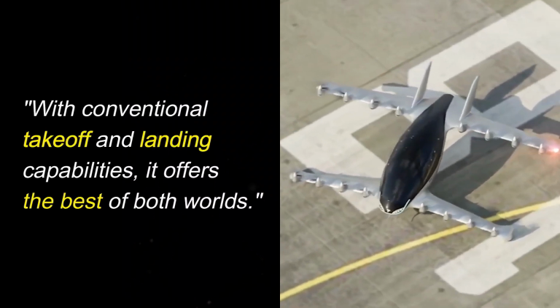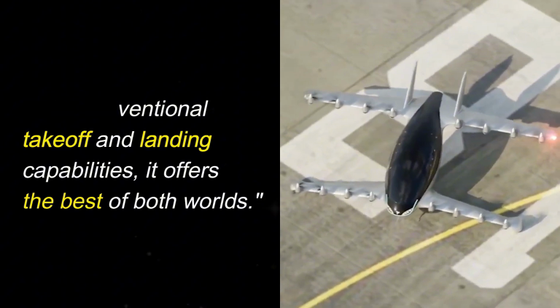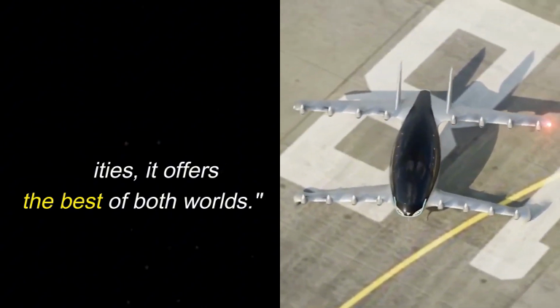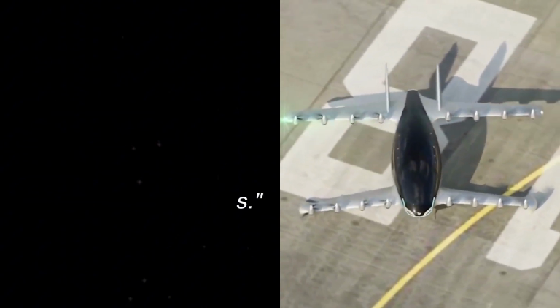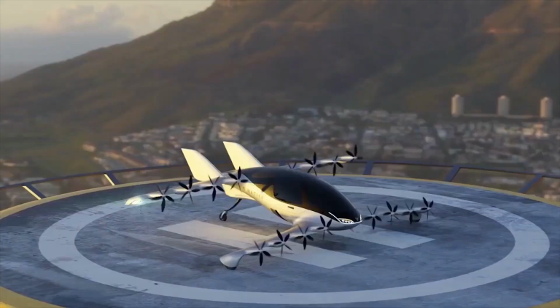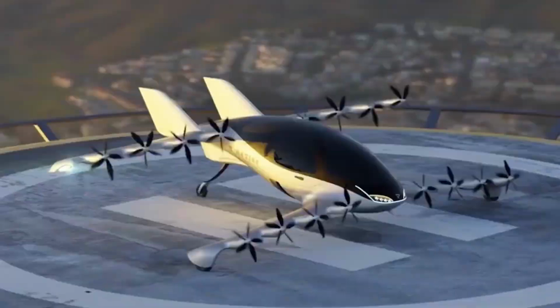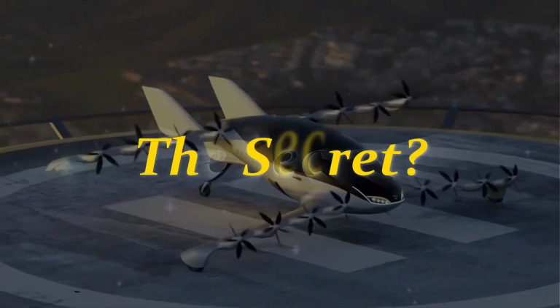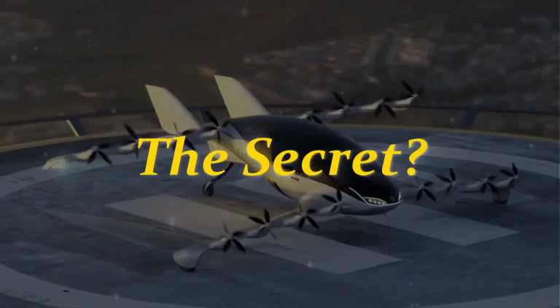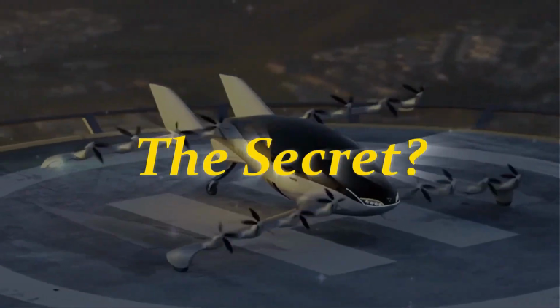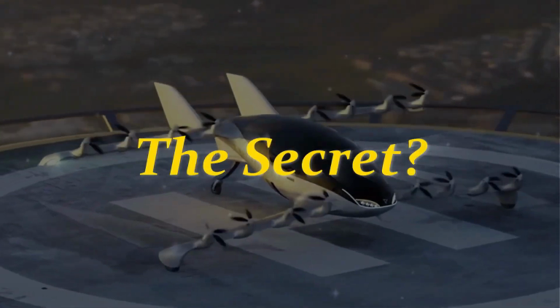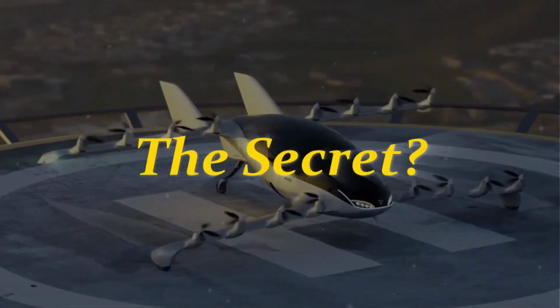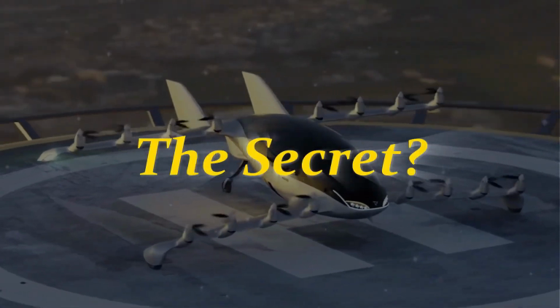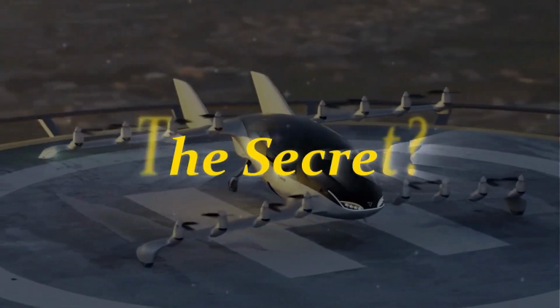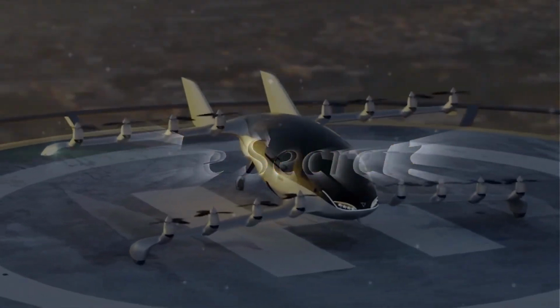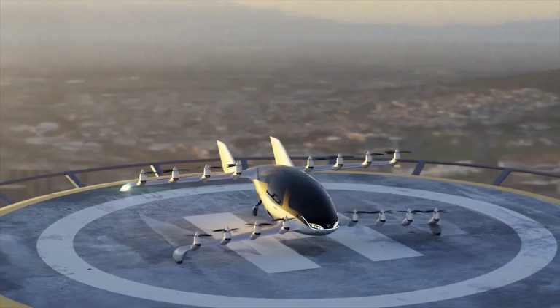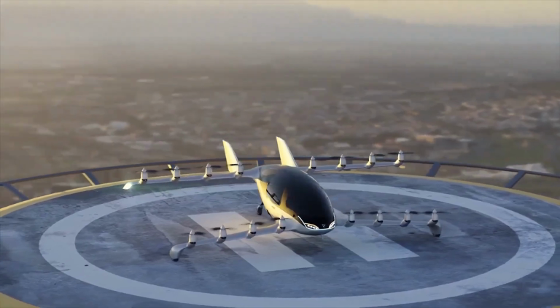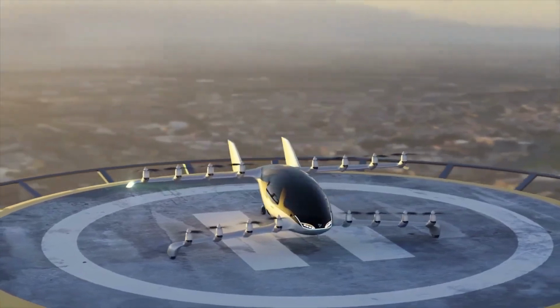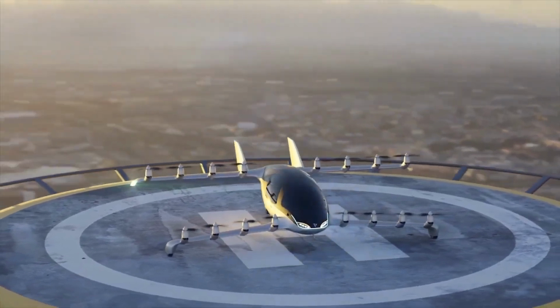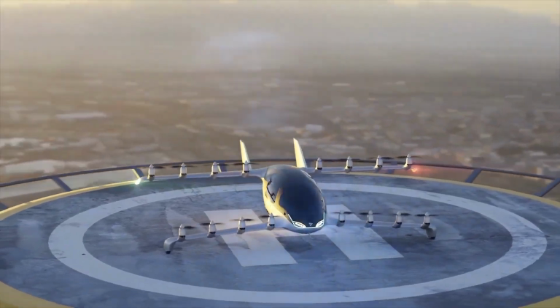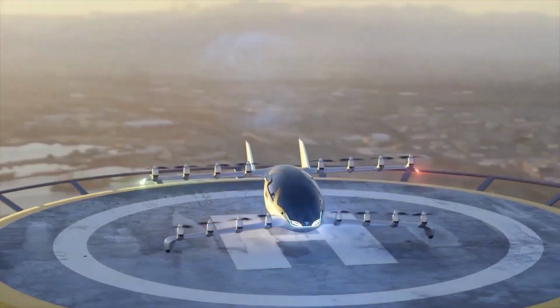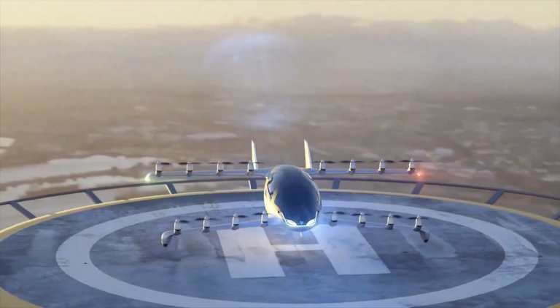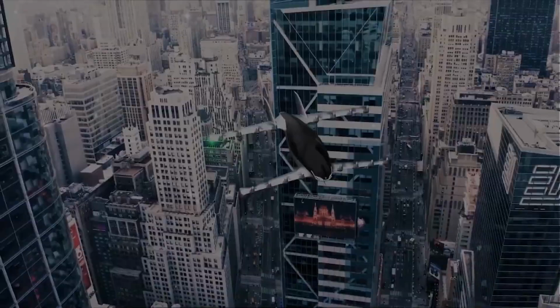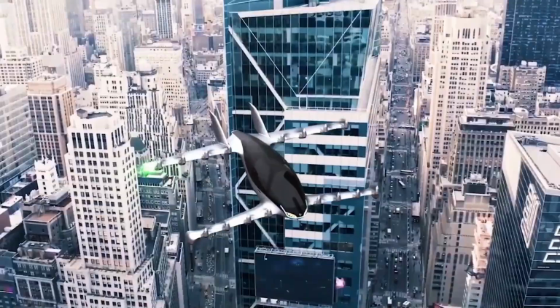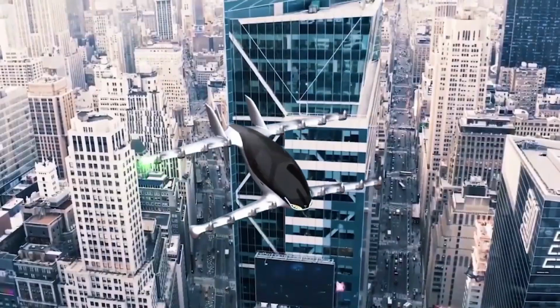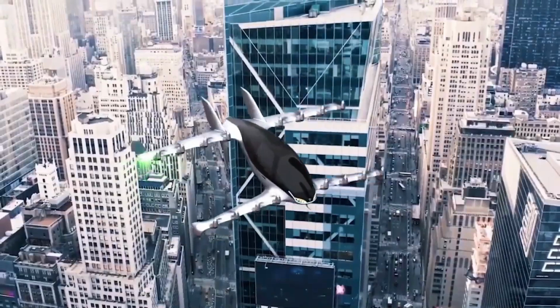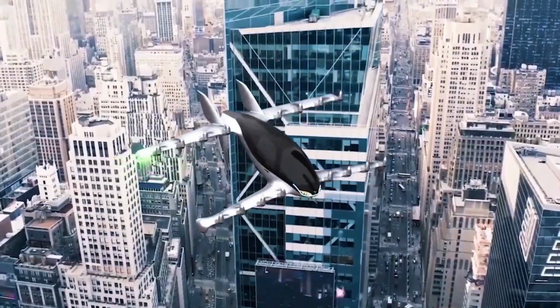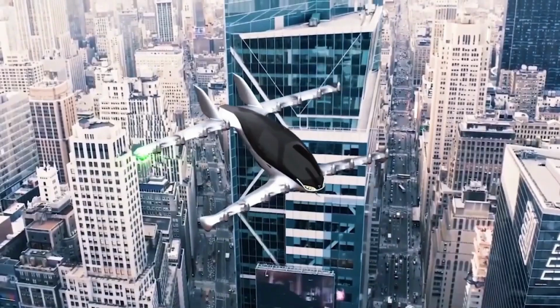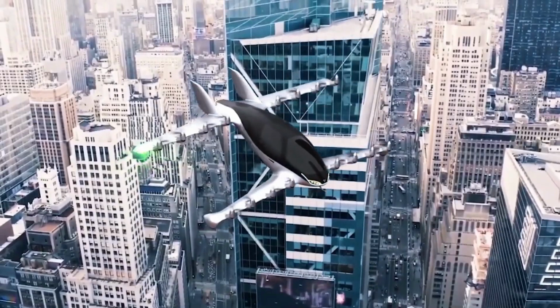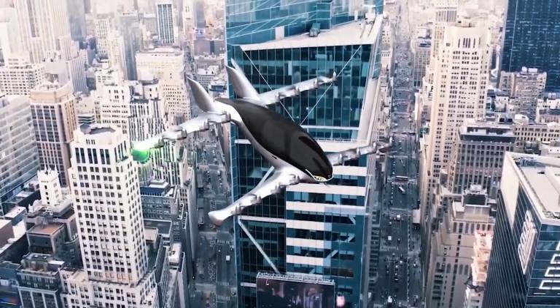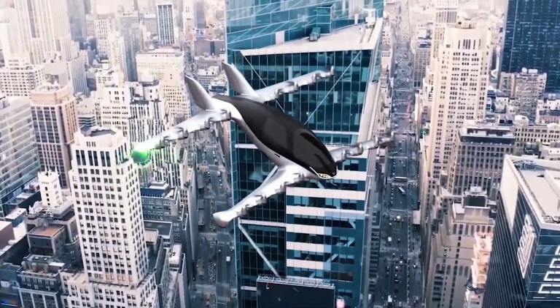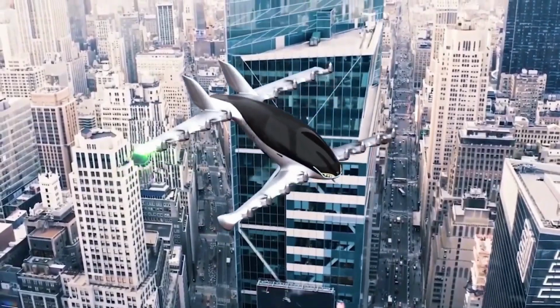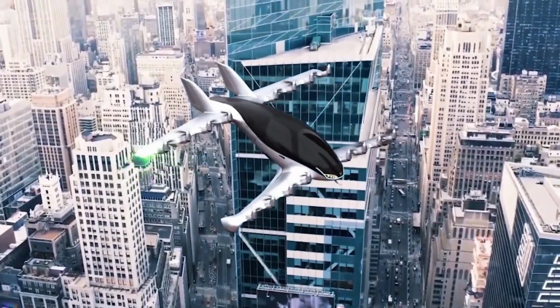The E-Motion Aircraft isn't just the future of aviation — it's the future of how we feel when we fly.